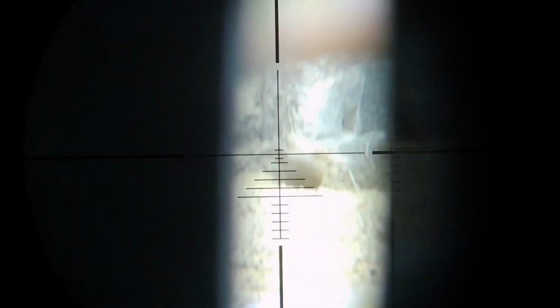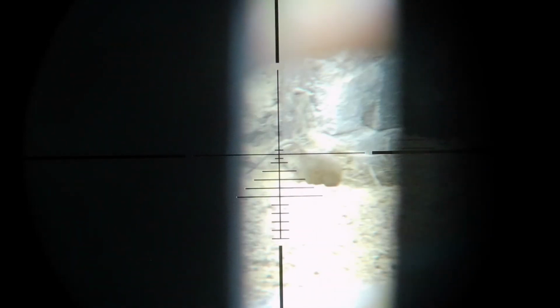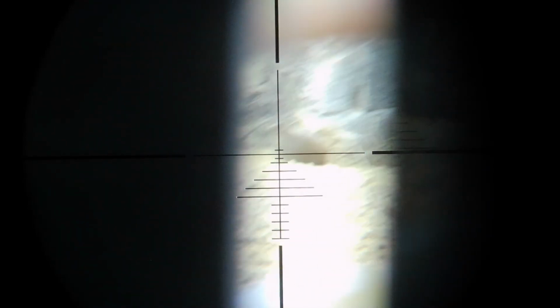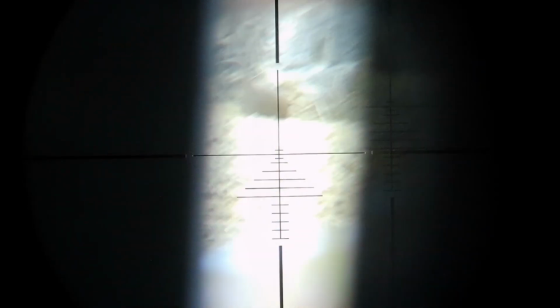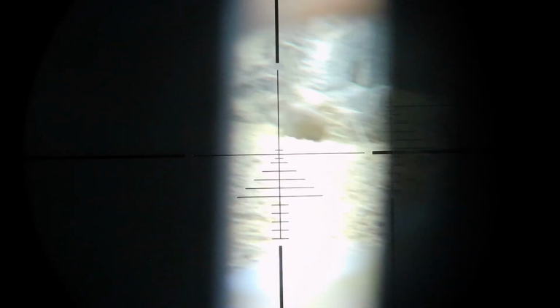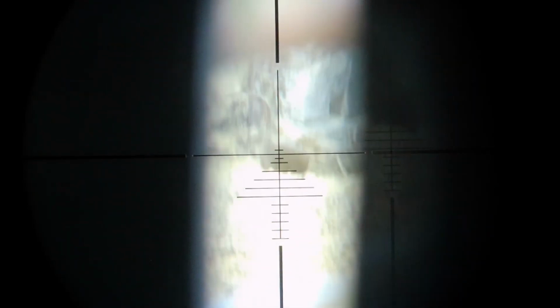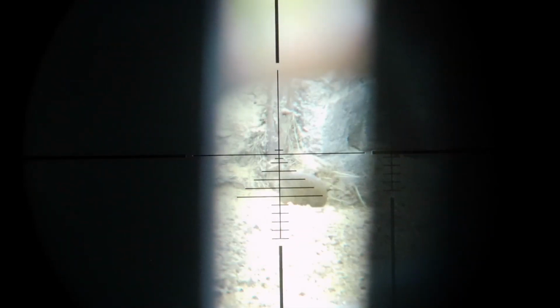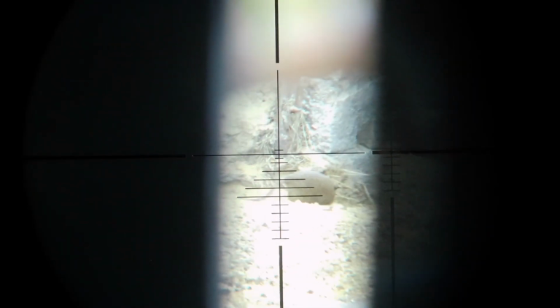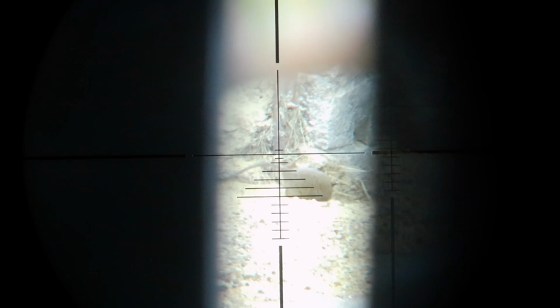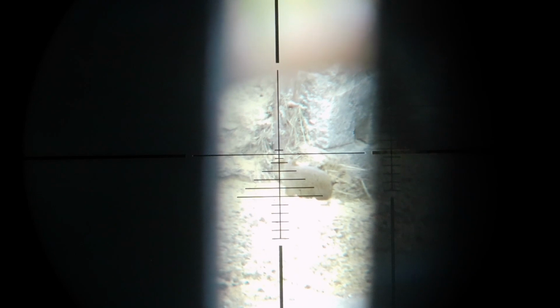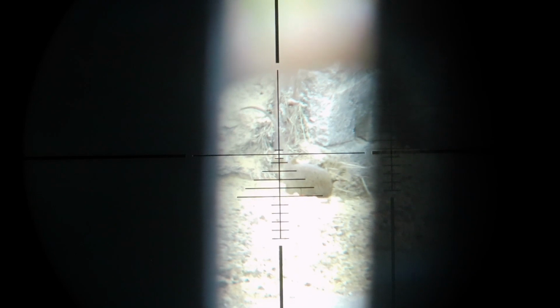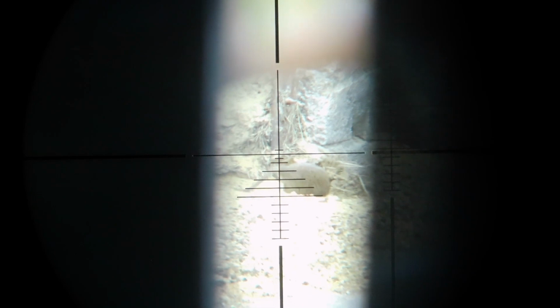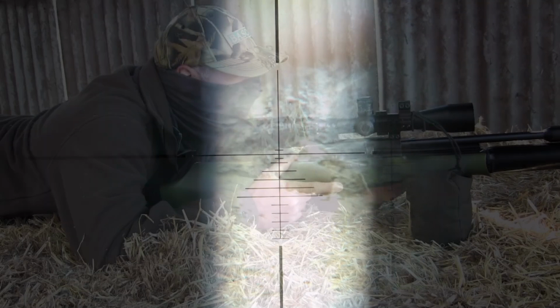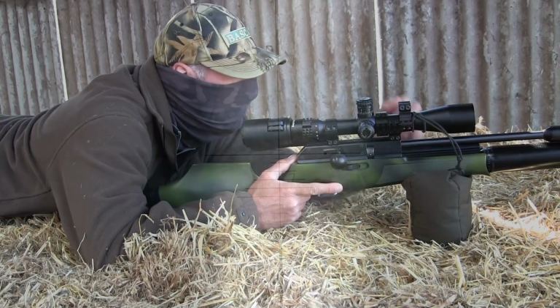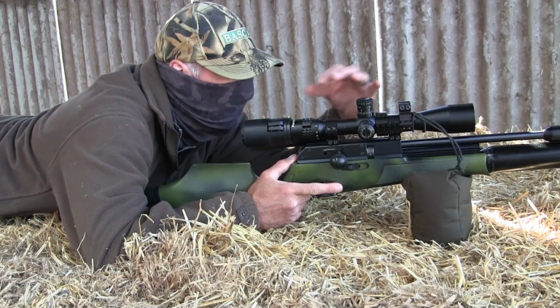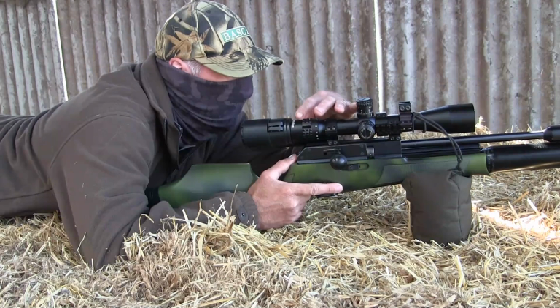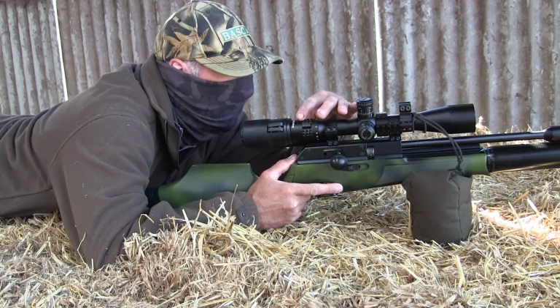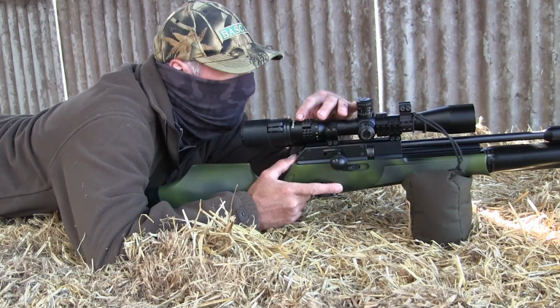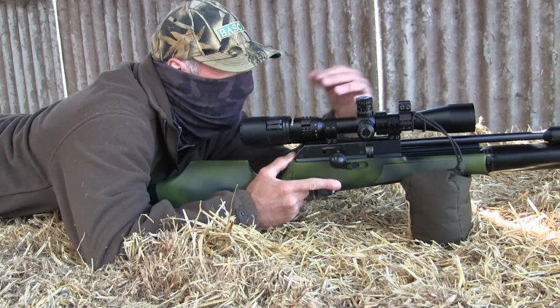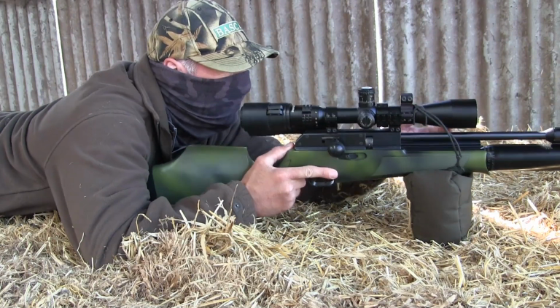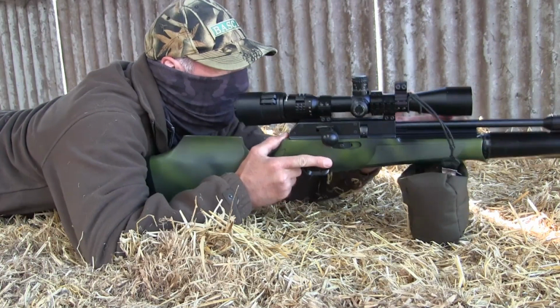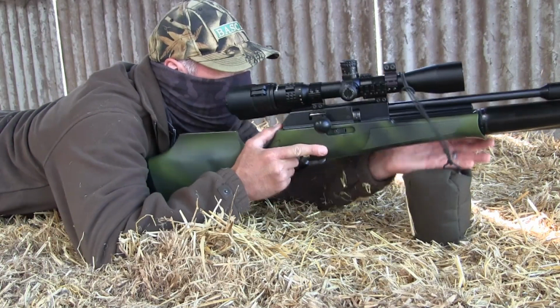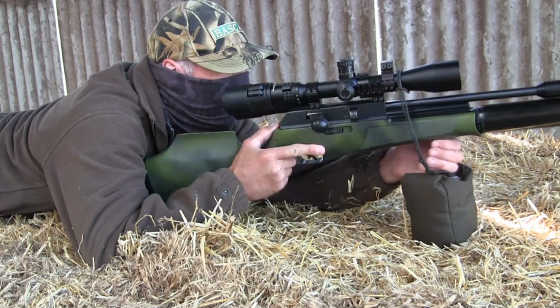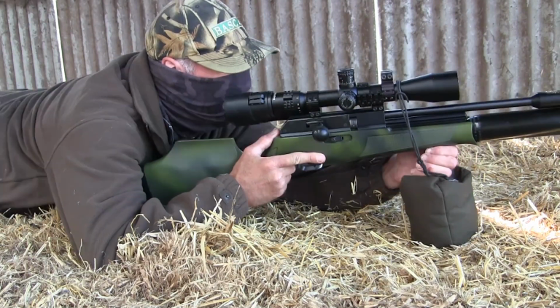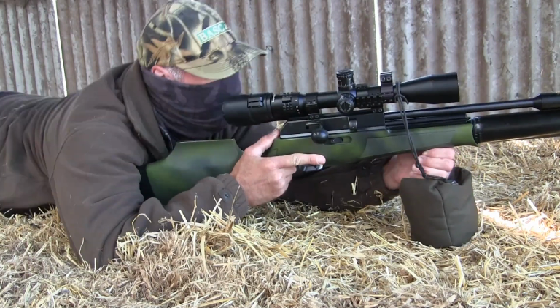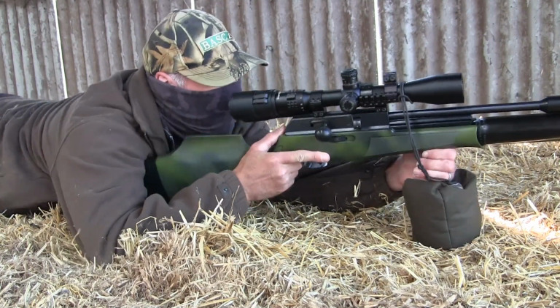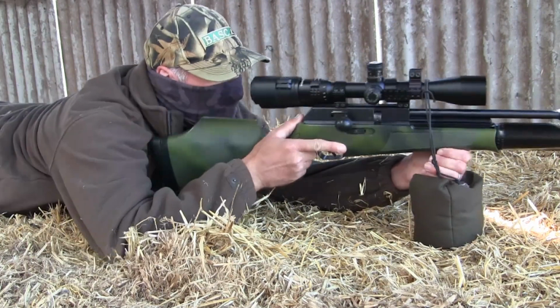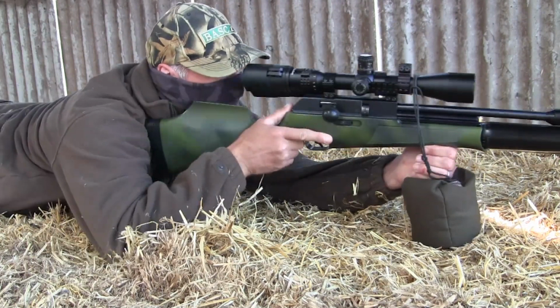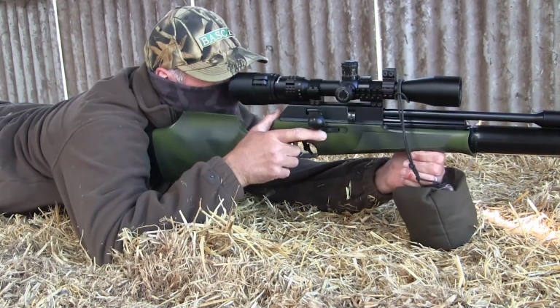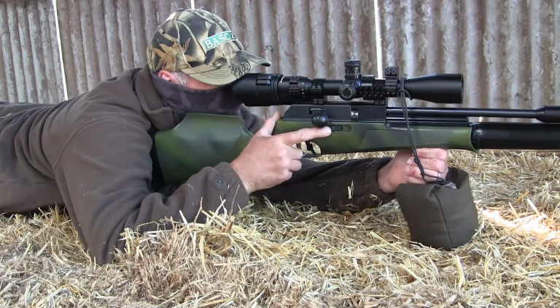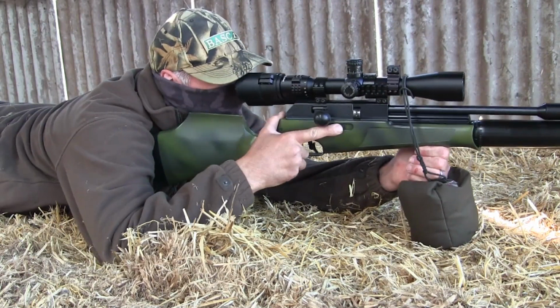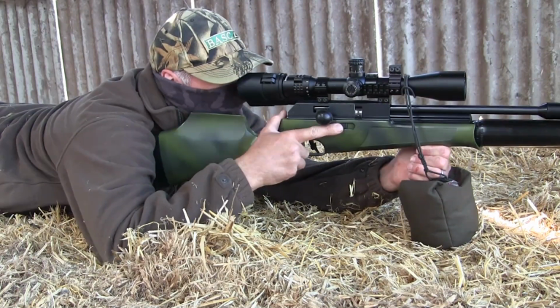I even spotted a second one later as I went out to lift this one, but I'd left the rifle in the shed.